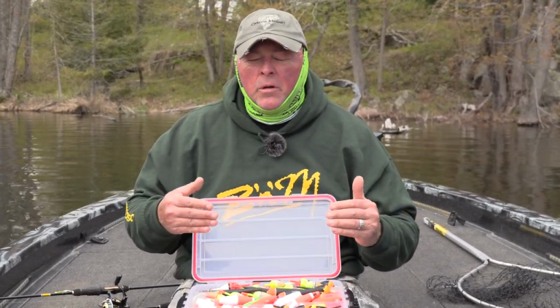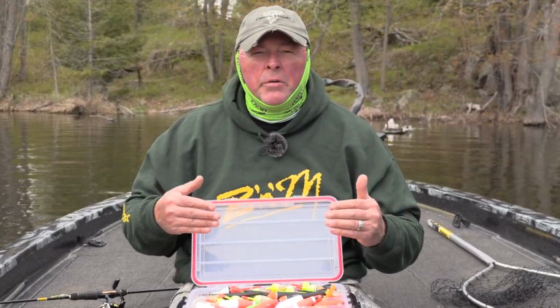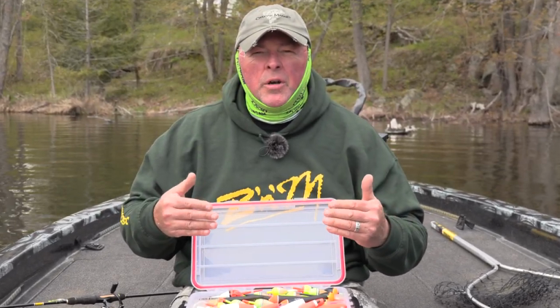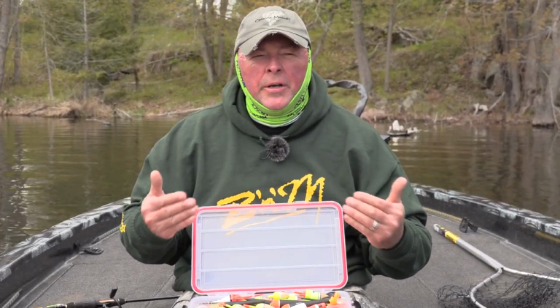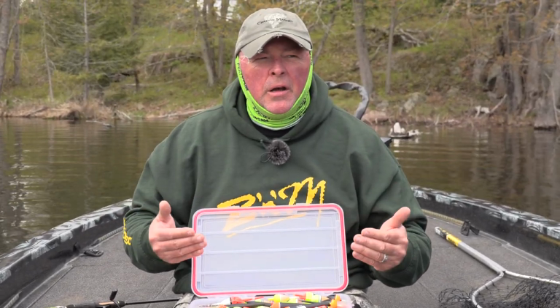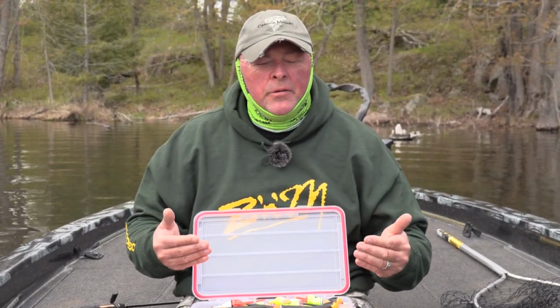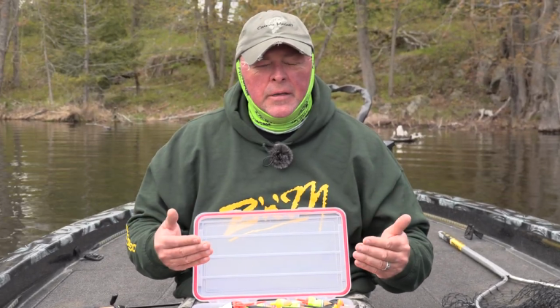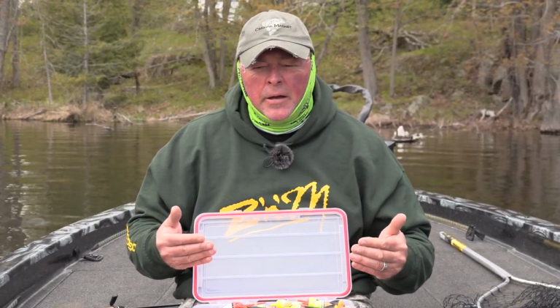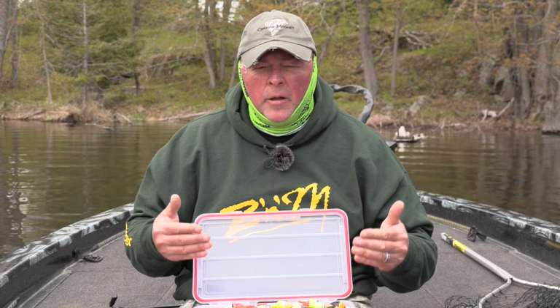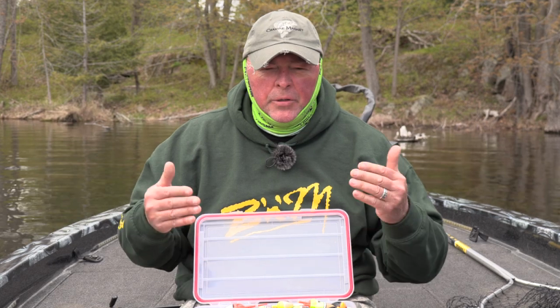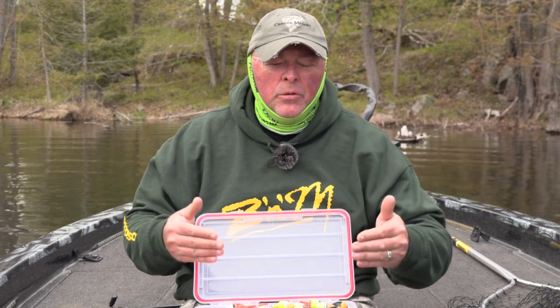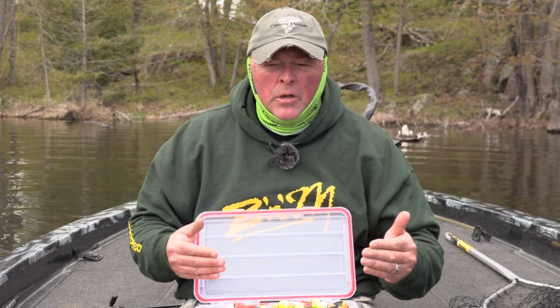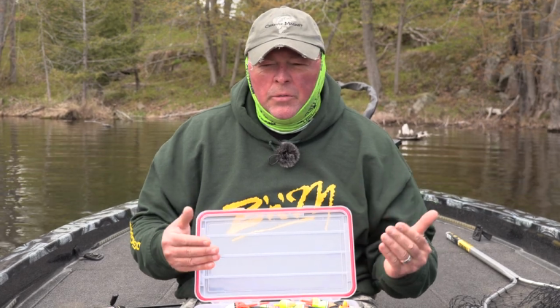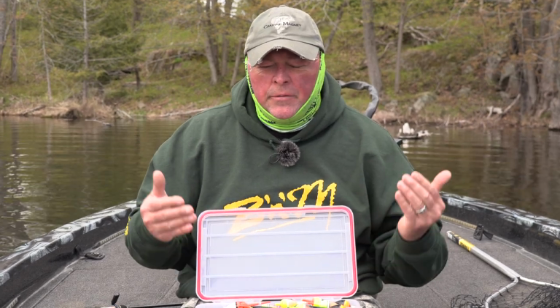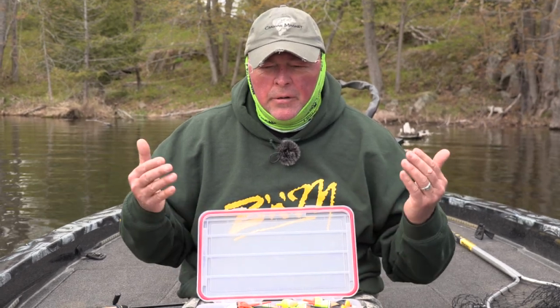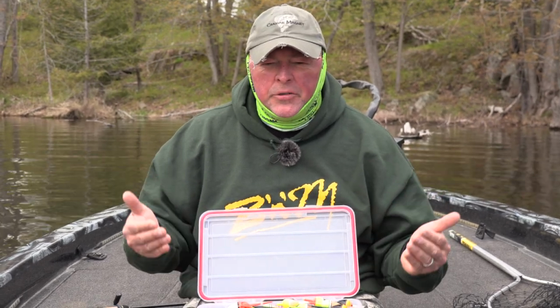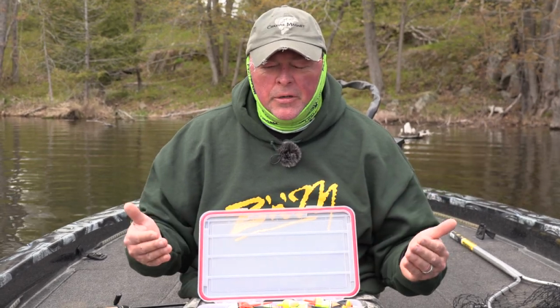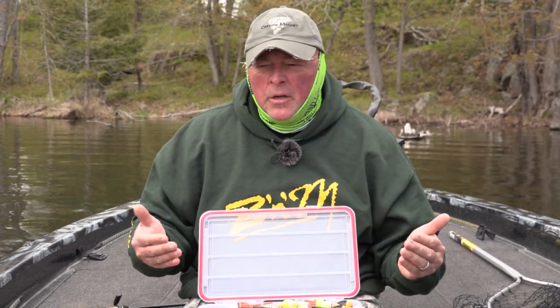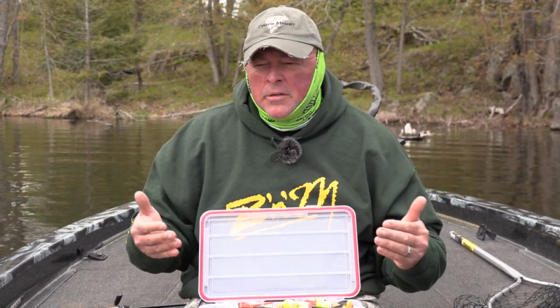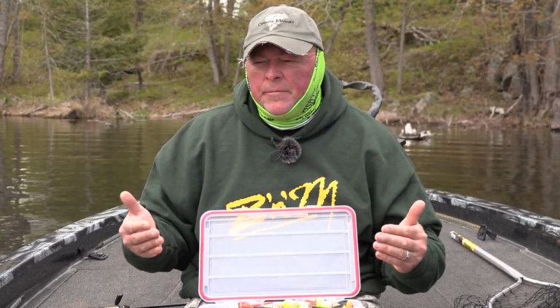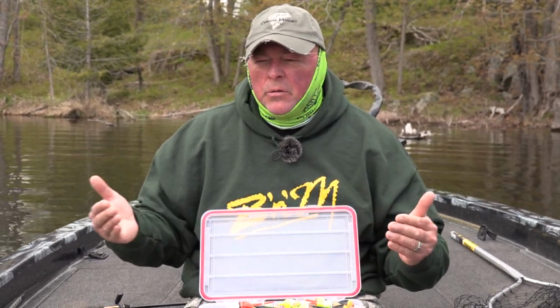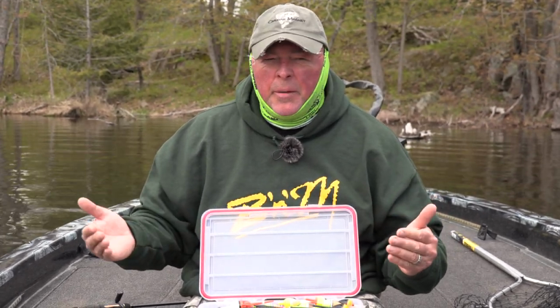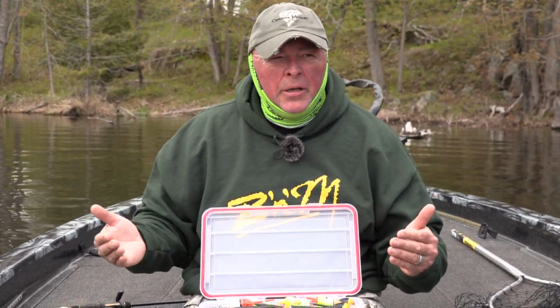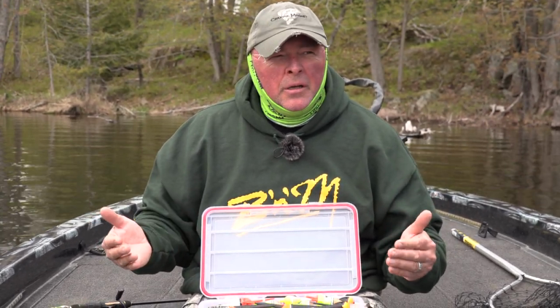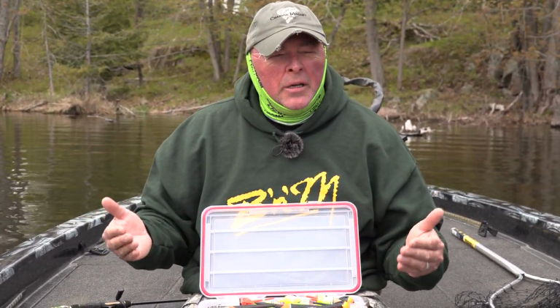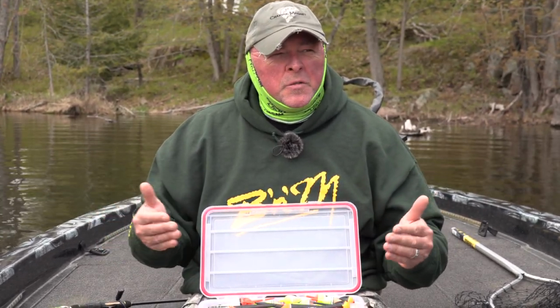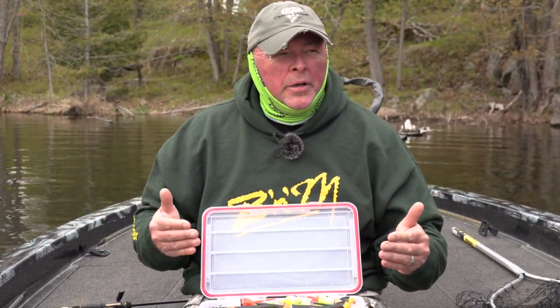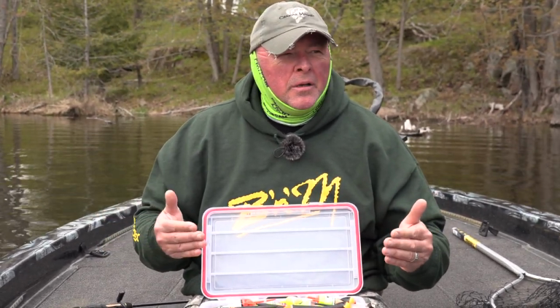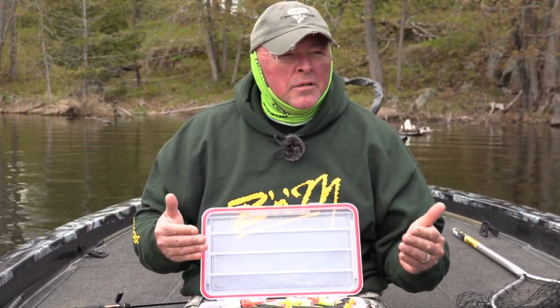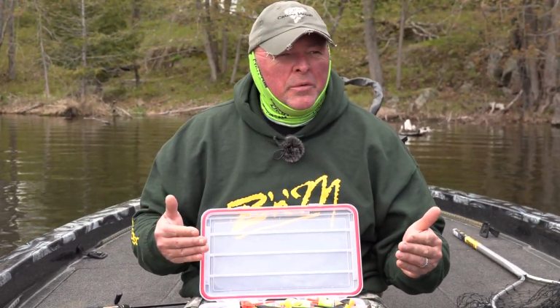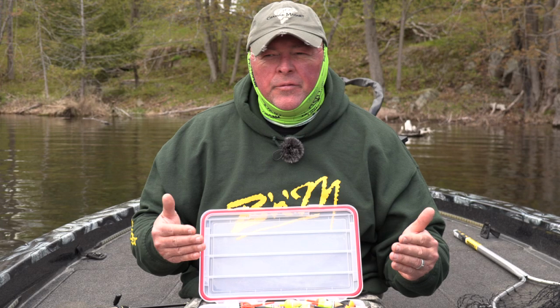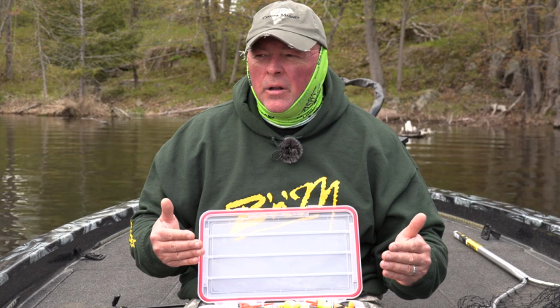I'm going to try to break down a few things that will help you when you're fishing slip float crappie in spring, summer, fall.